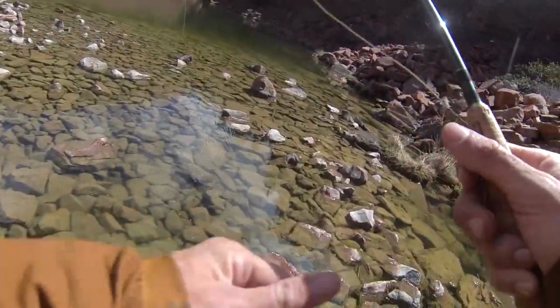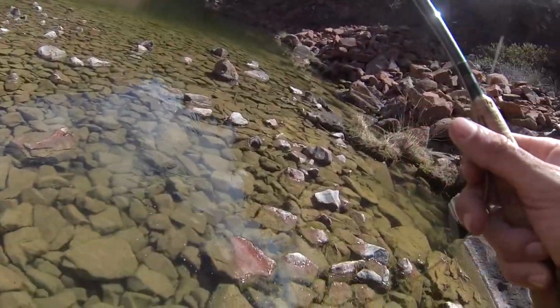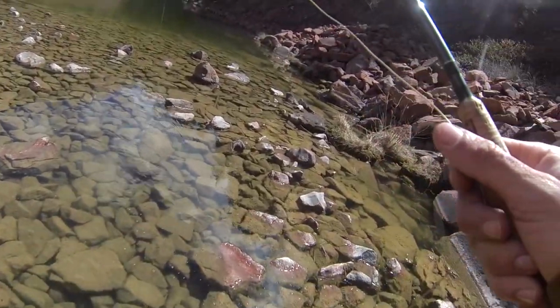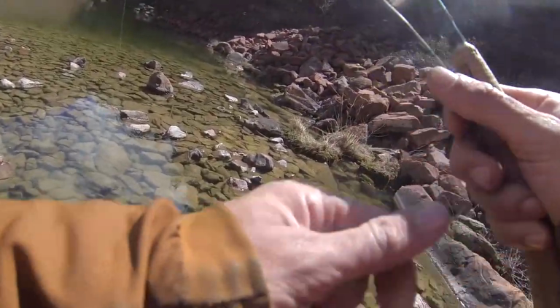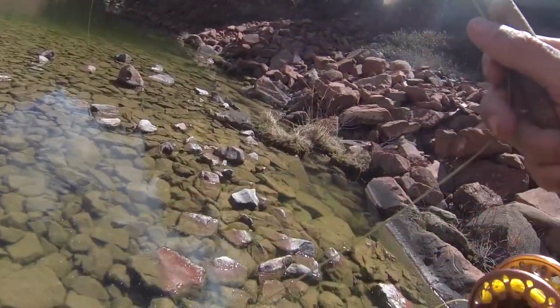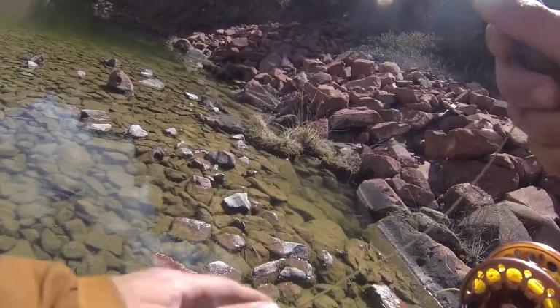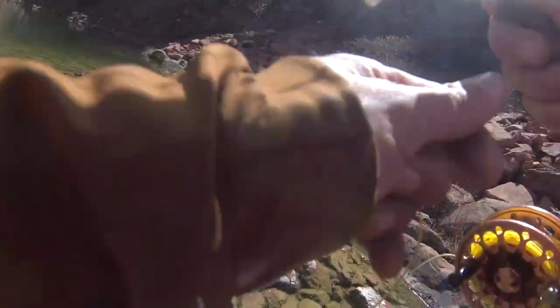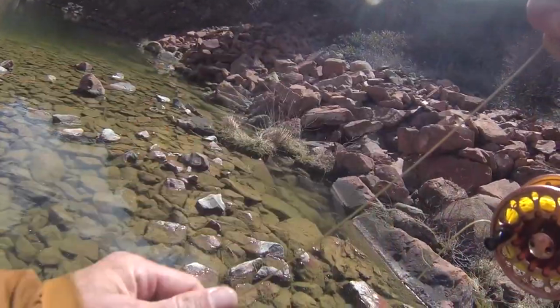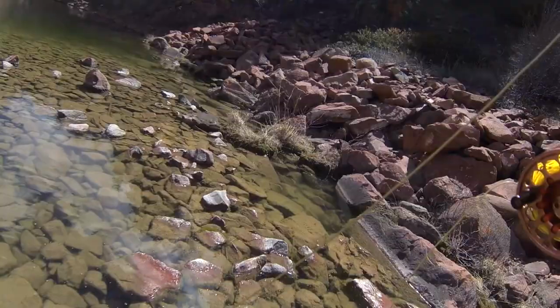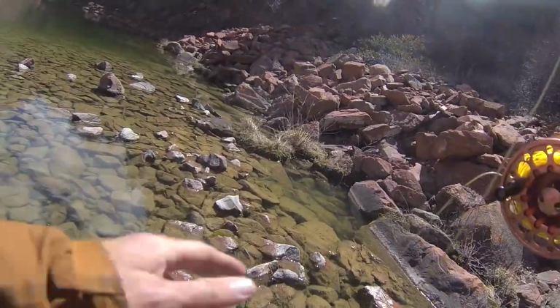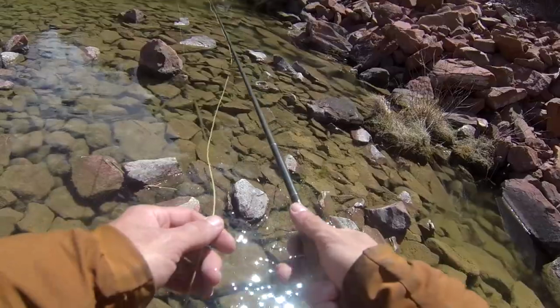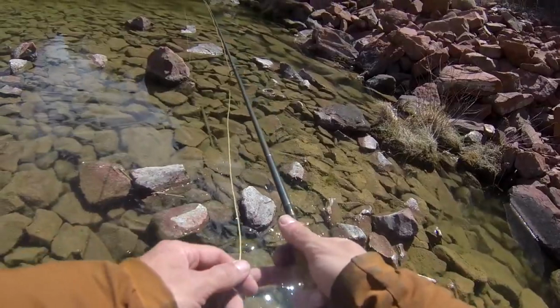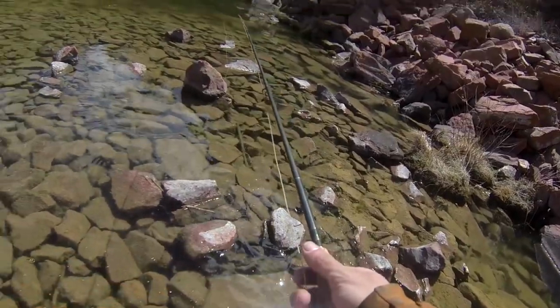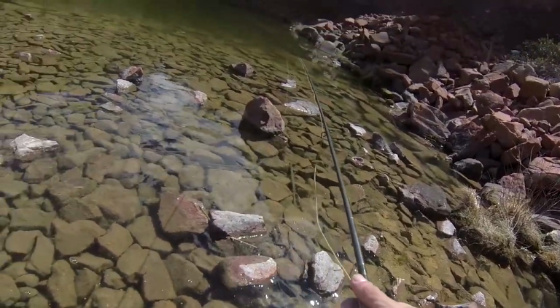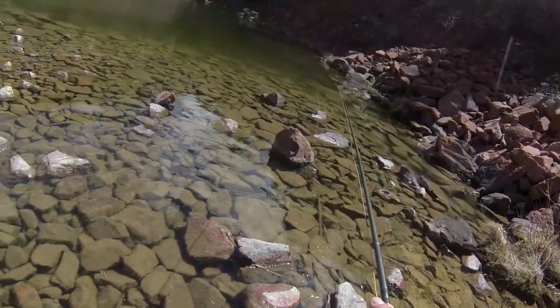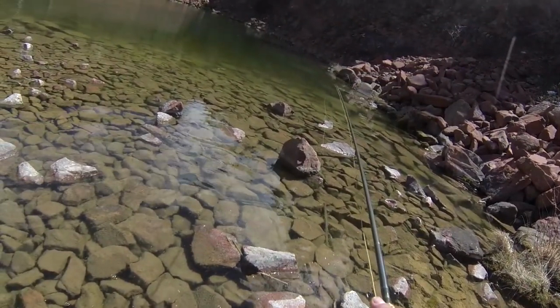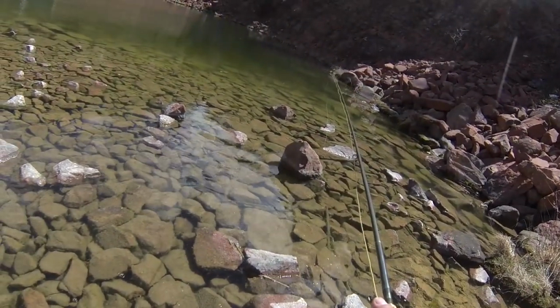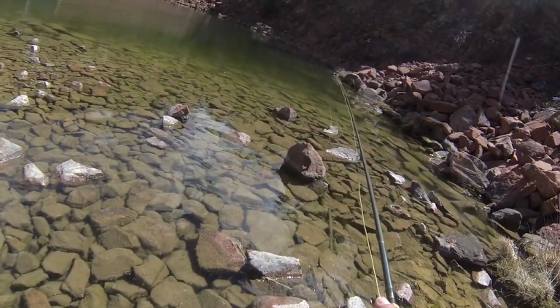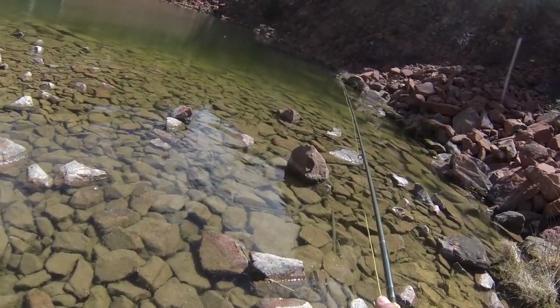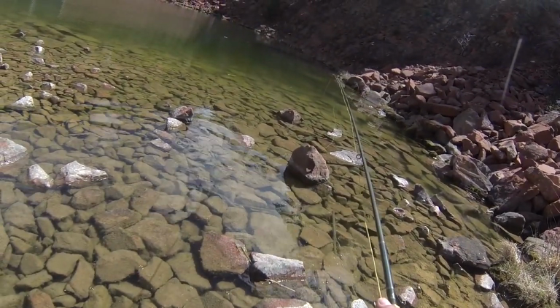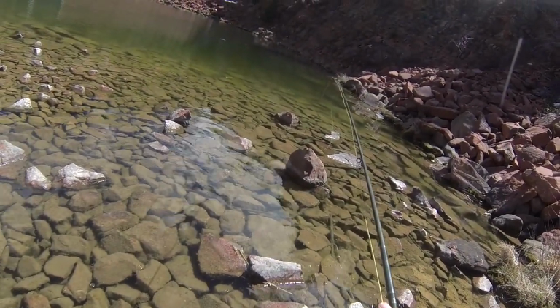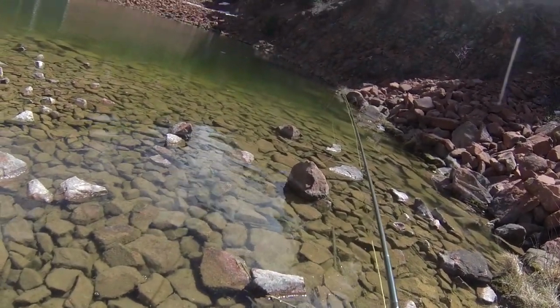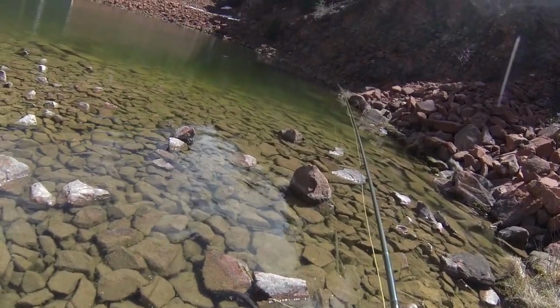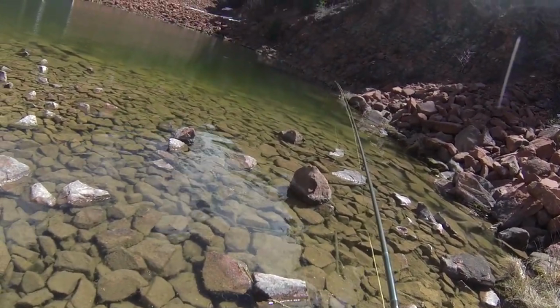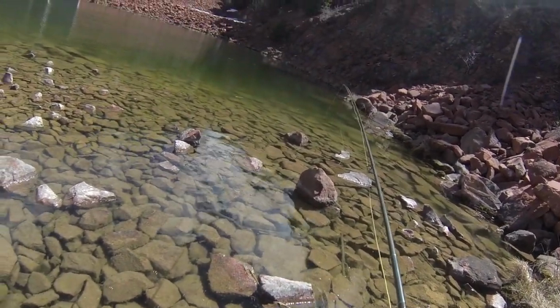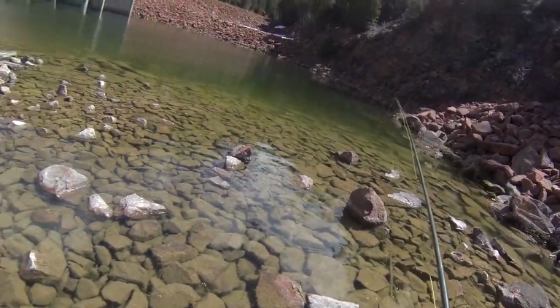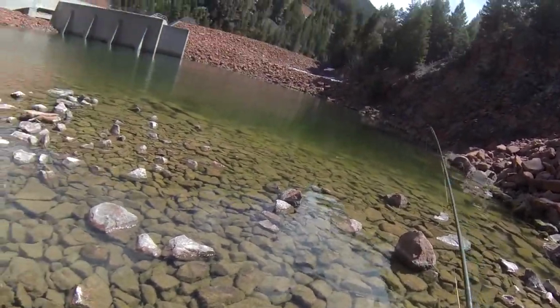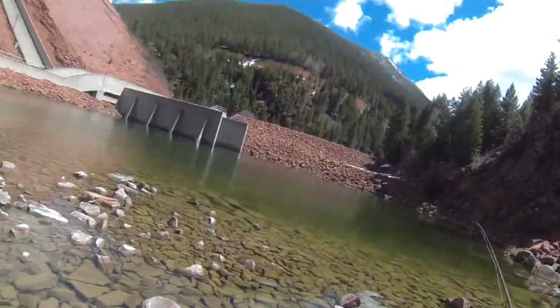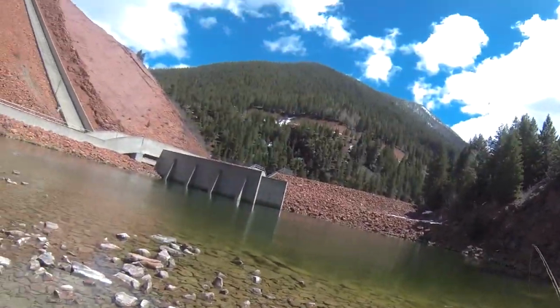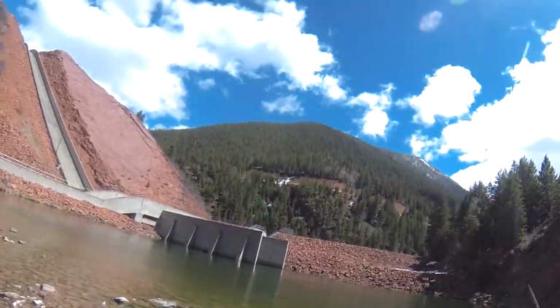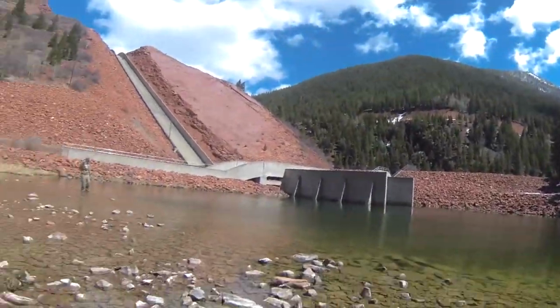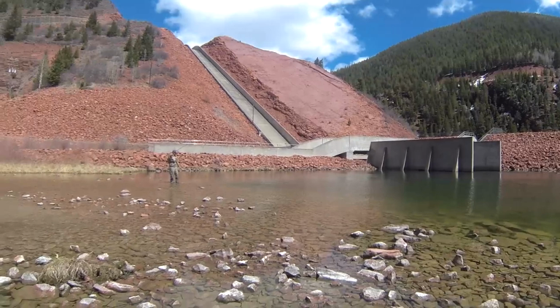Smart little fish. Nice — nice, Evan! Good fish.